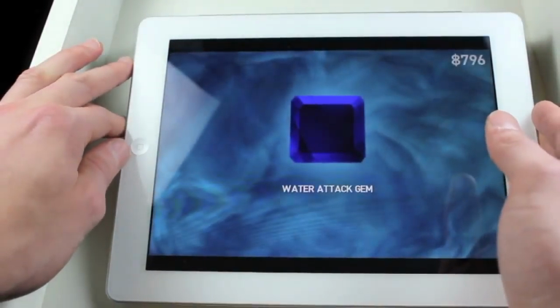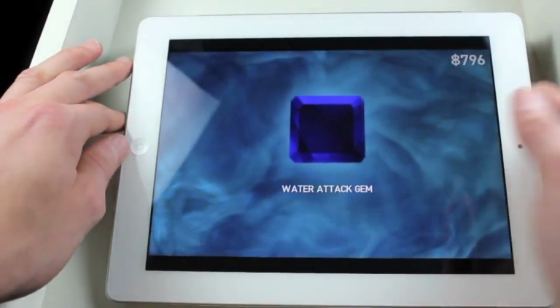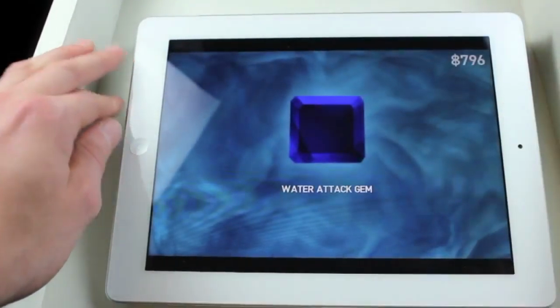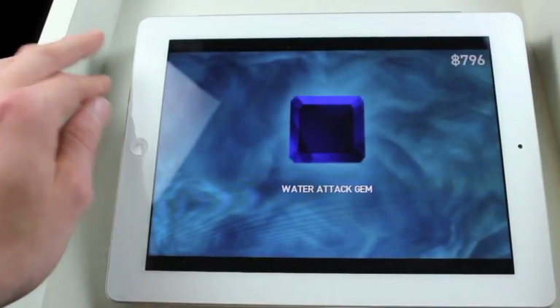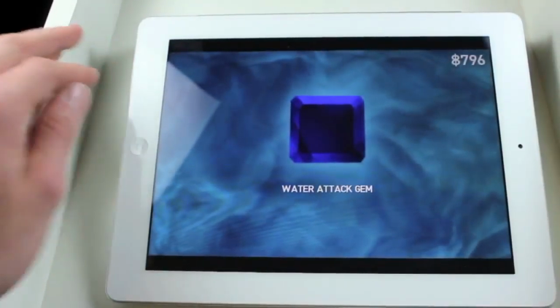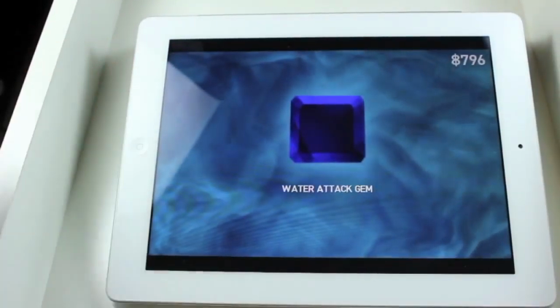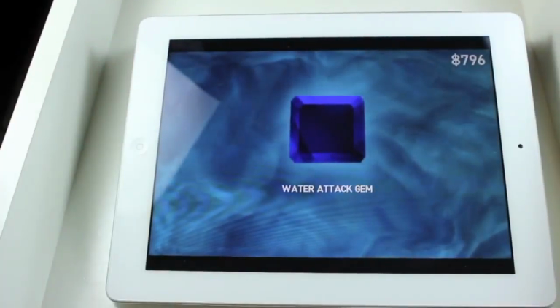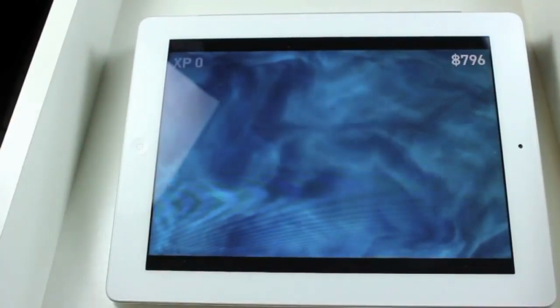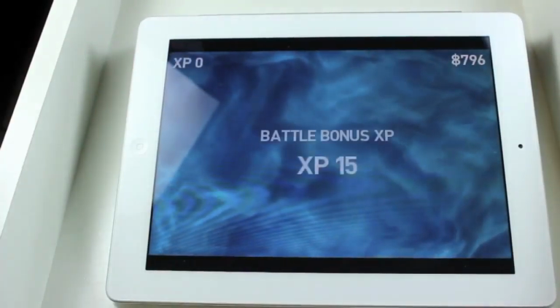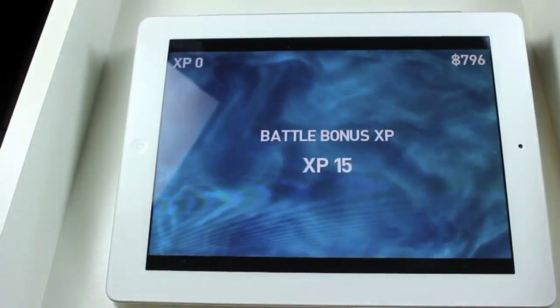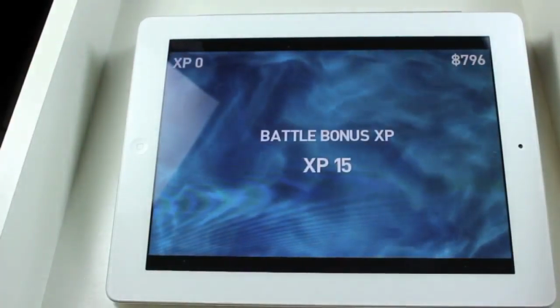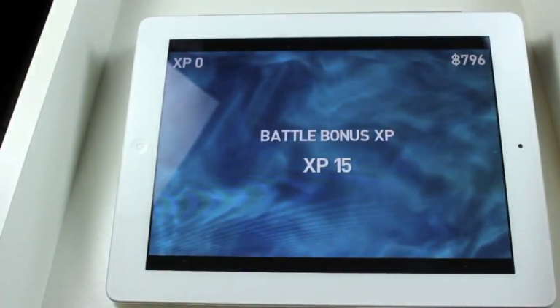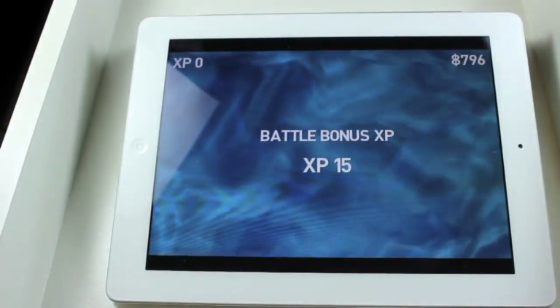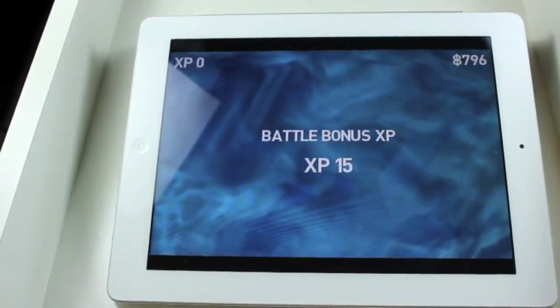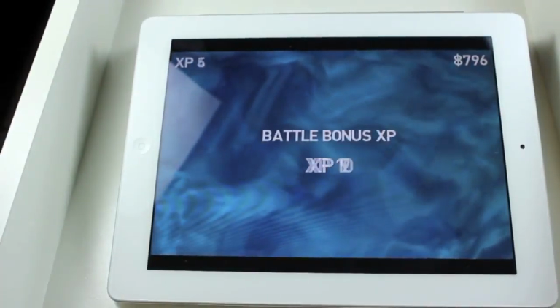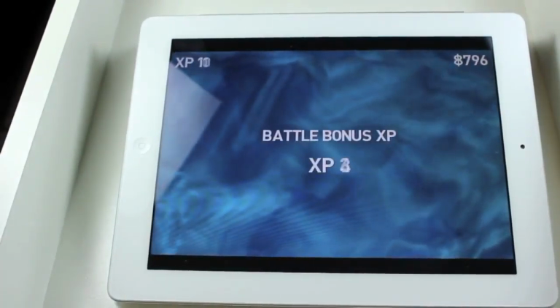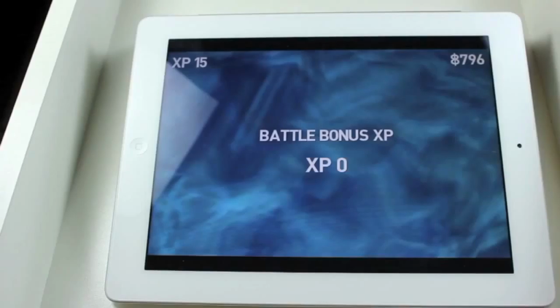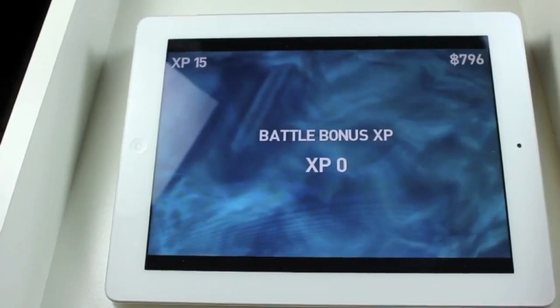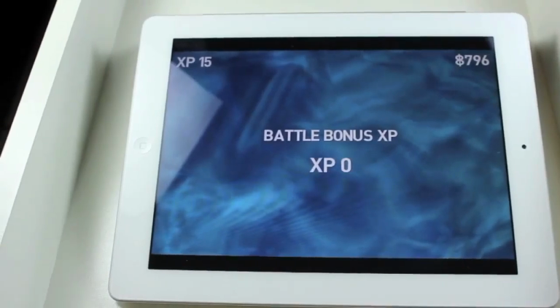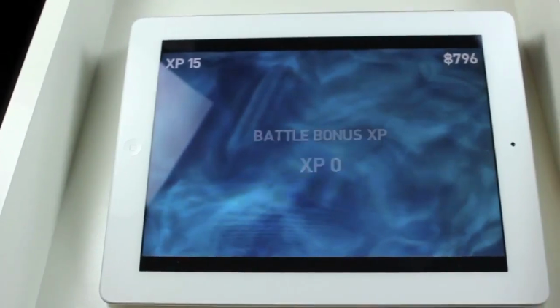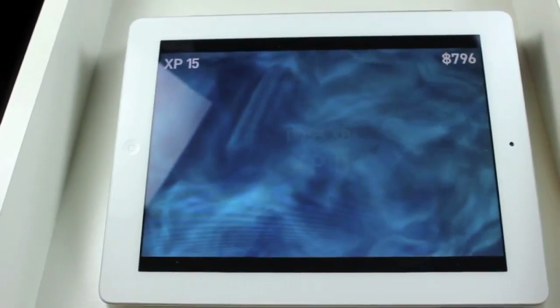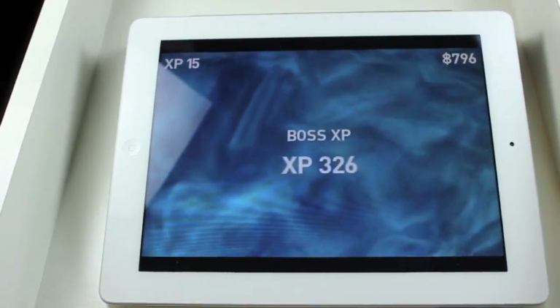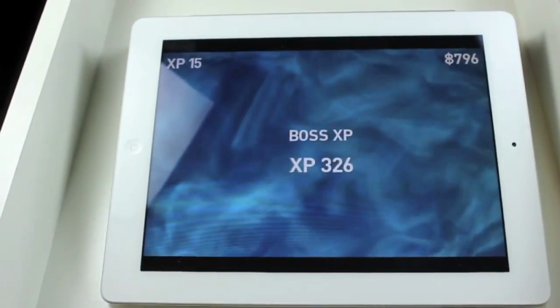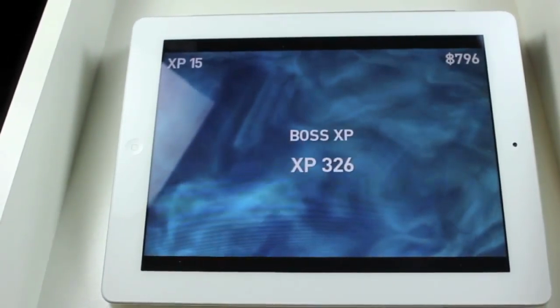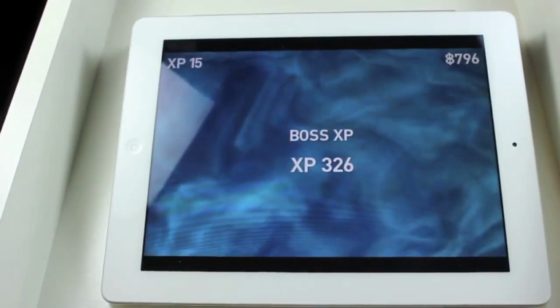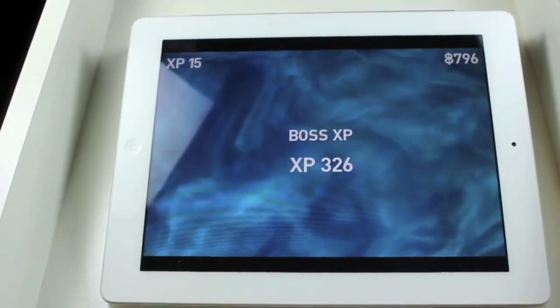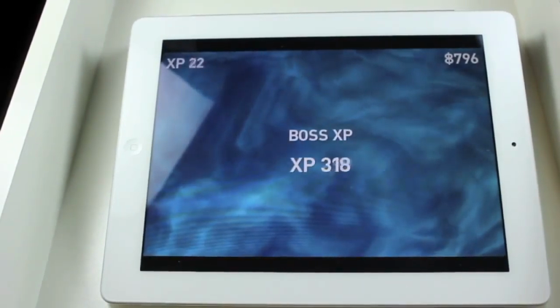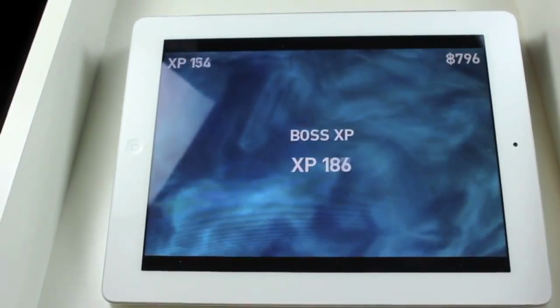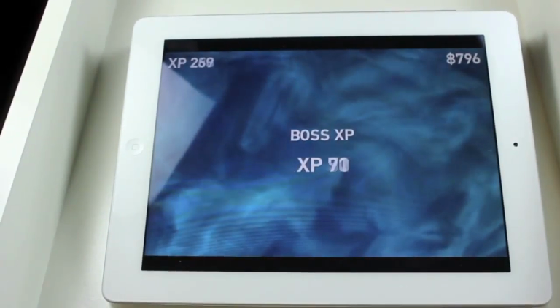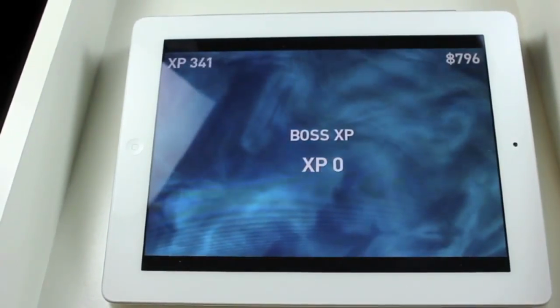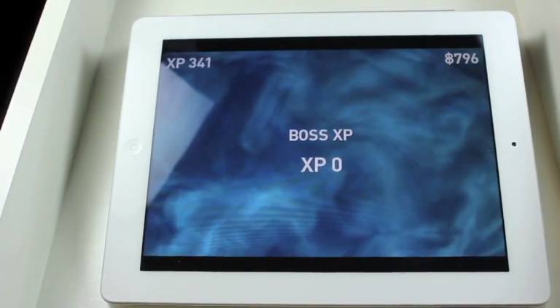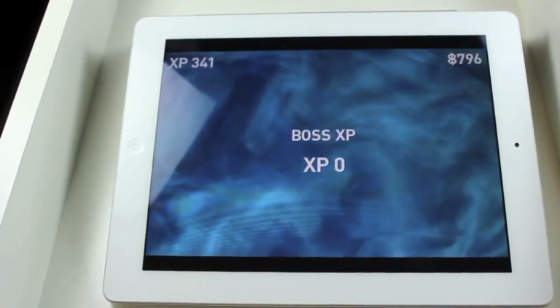So you can see right there, that was a pretty cool battle. Thanks for watching, and I'll be posting more iPad videos shortly.